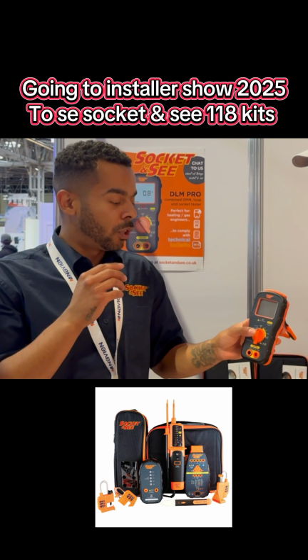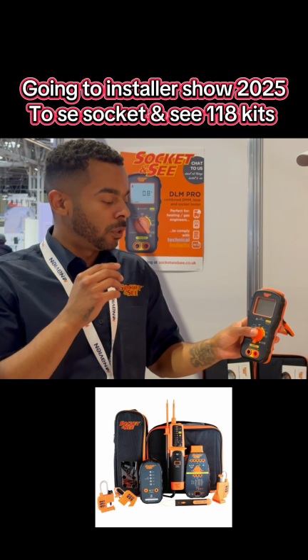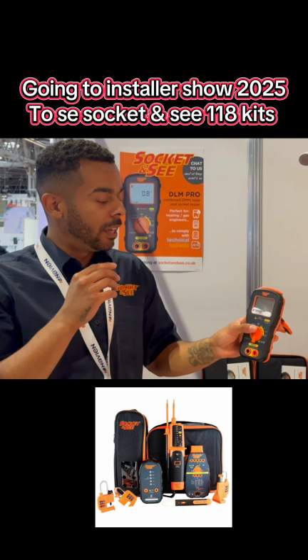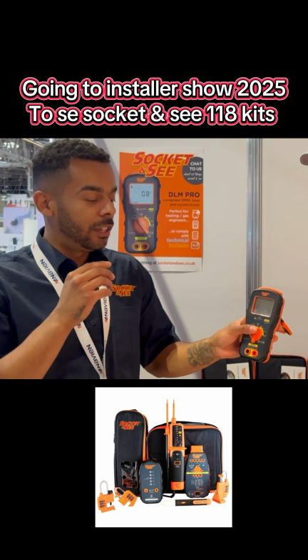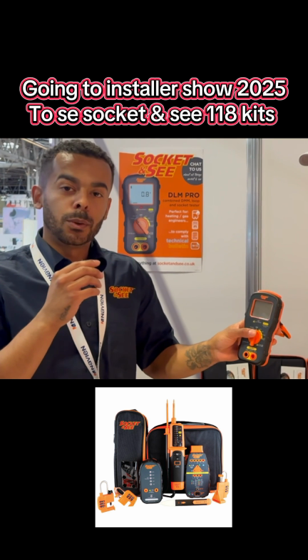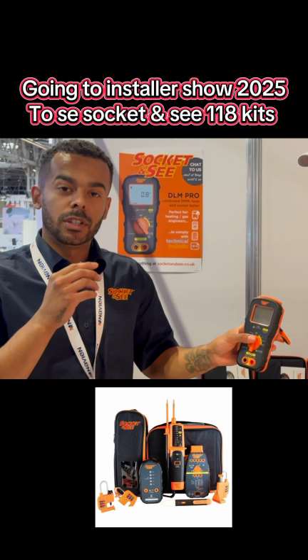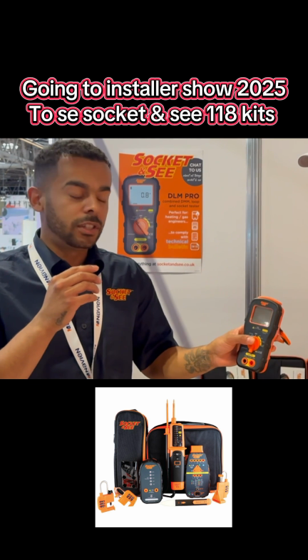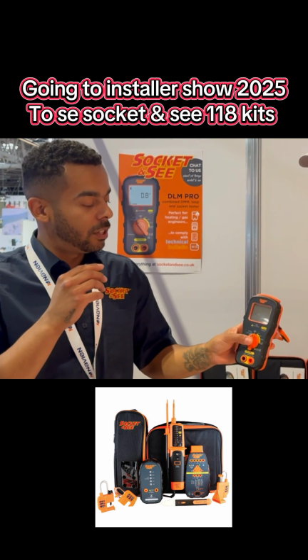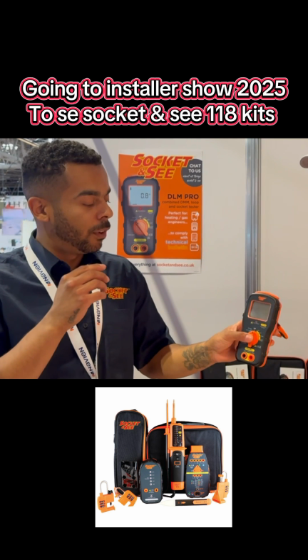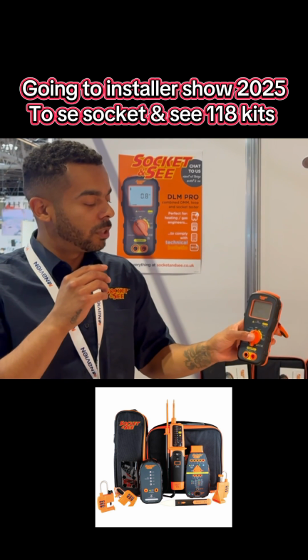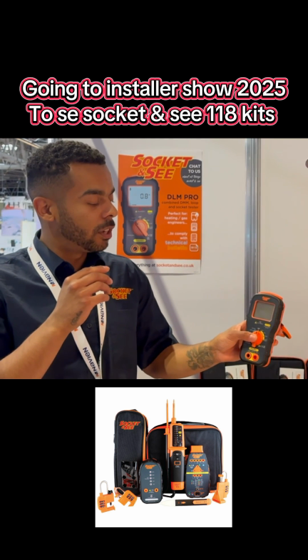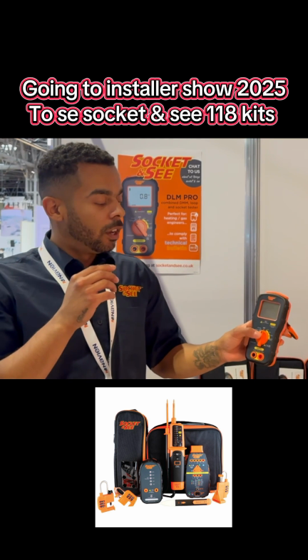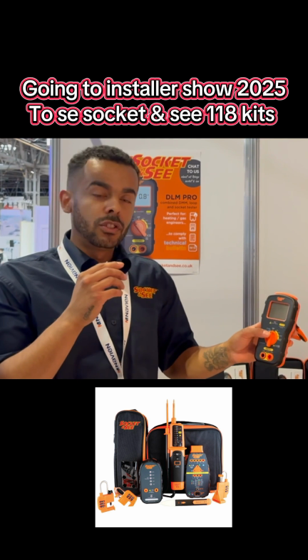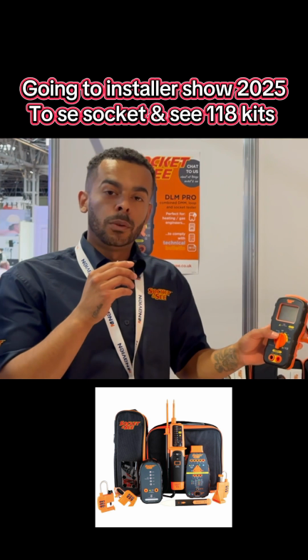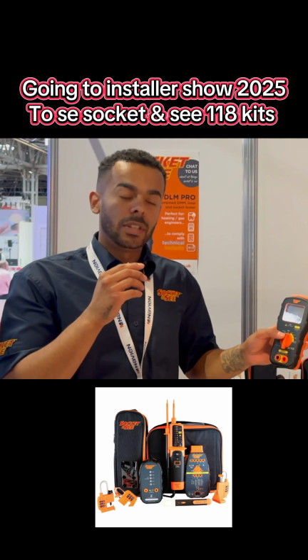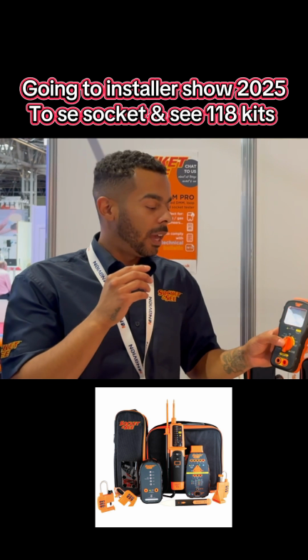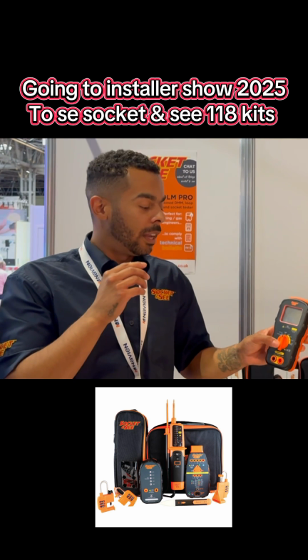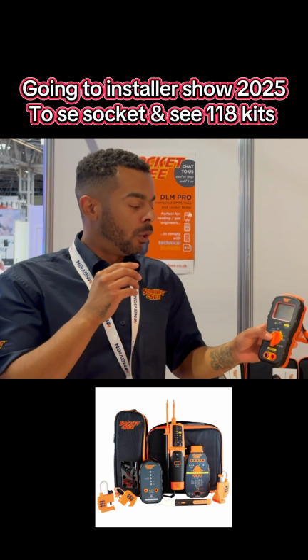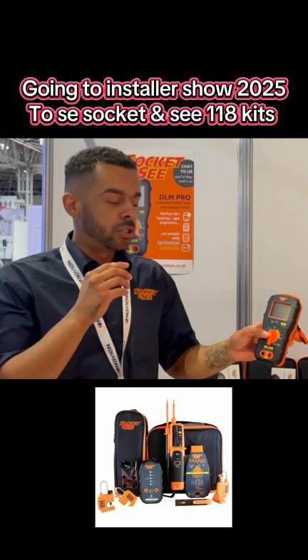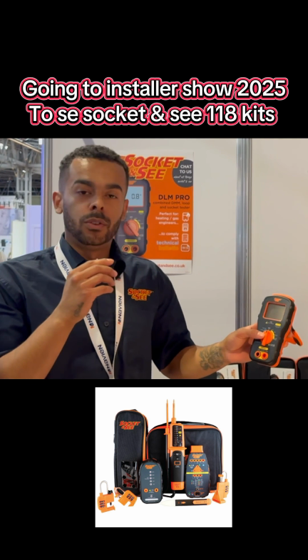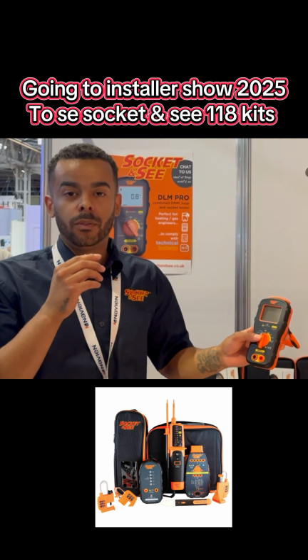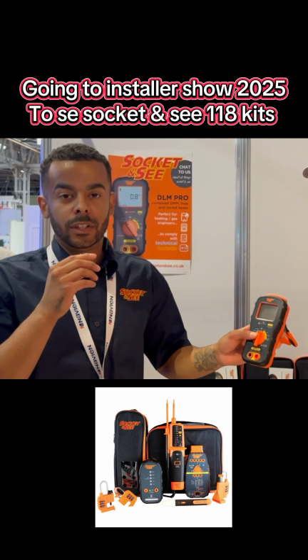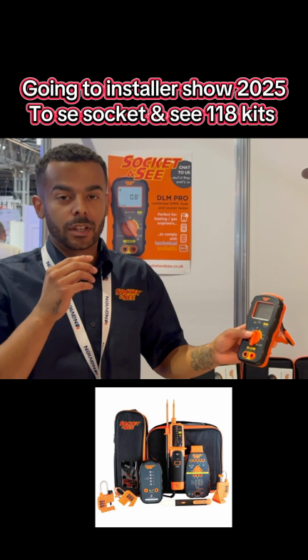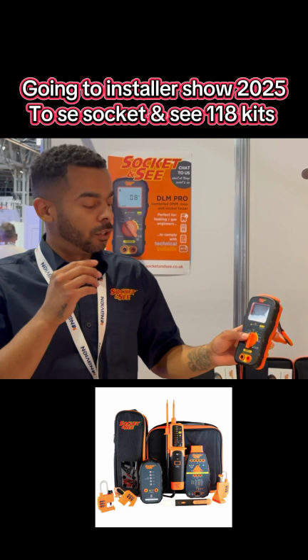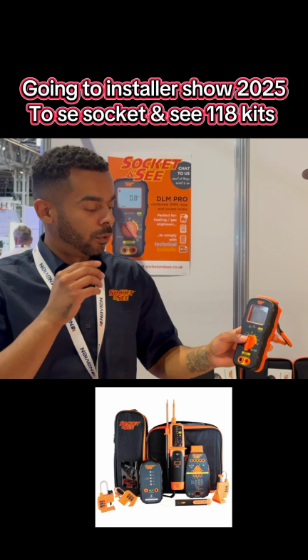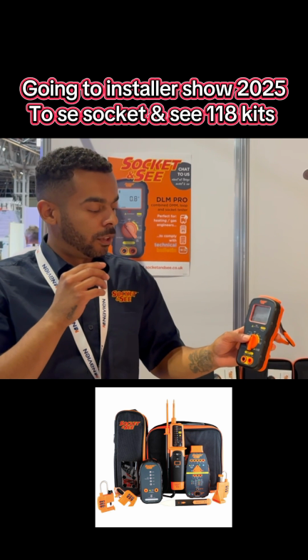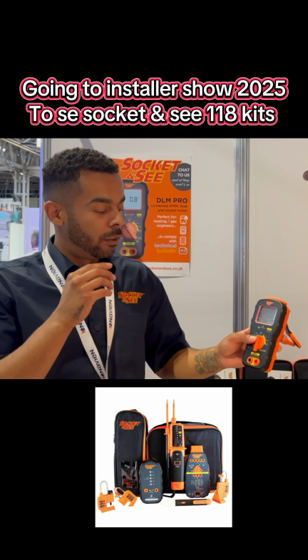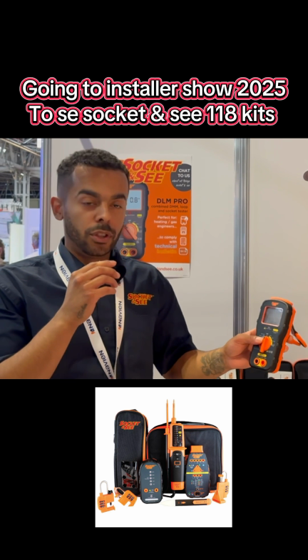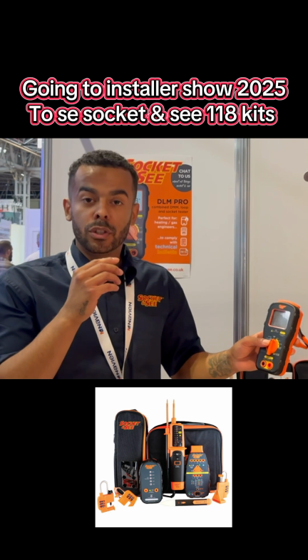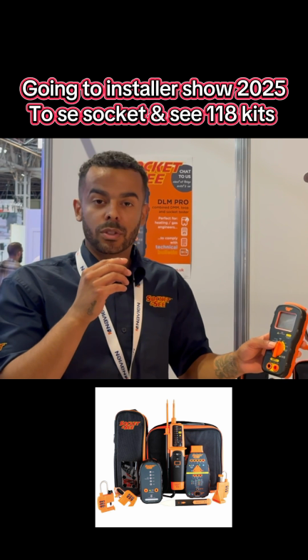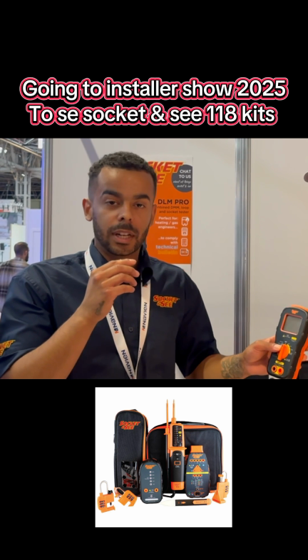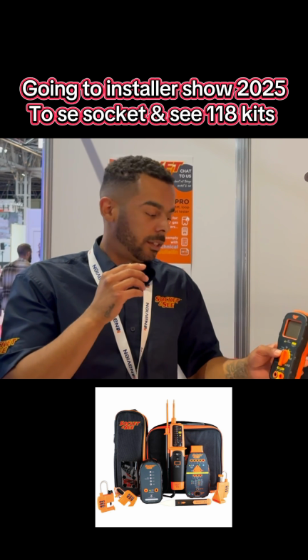If you flick it over to the yellow side, which corresponds with the yellow terminals on the front, in theory it's a digital multimeter. It'll do AC voltage, DC voltage, continuity, and an auto-null feature to null the results of the leads.